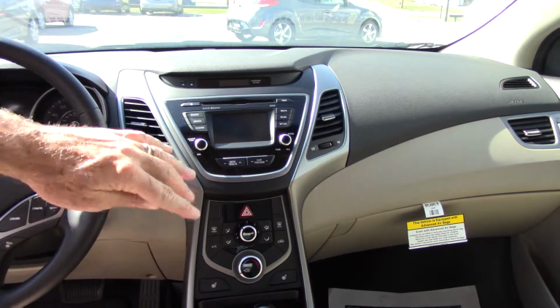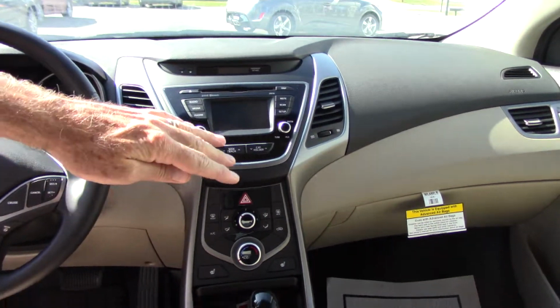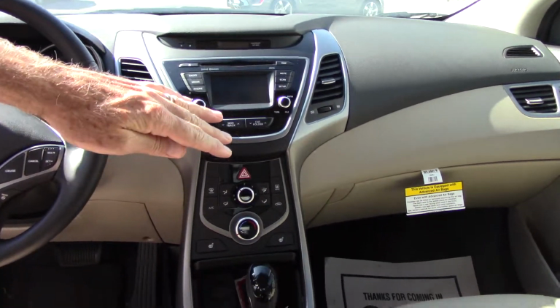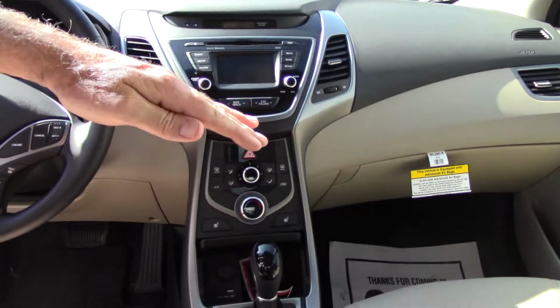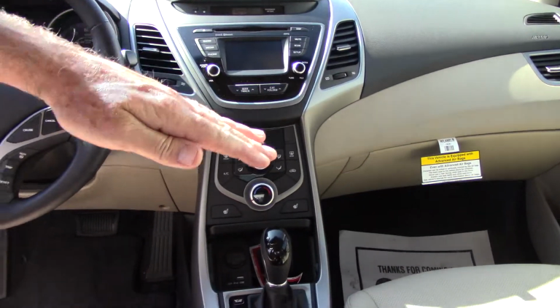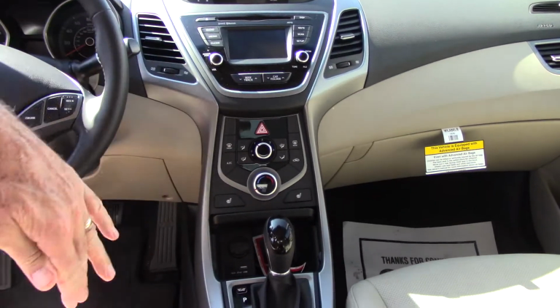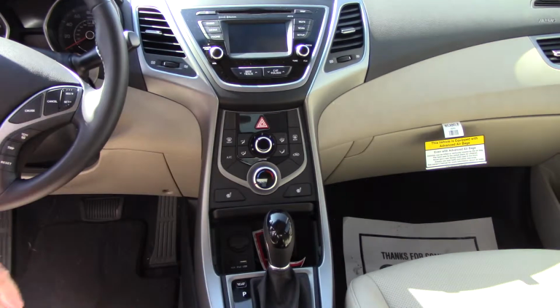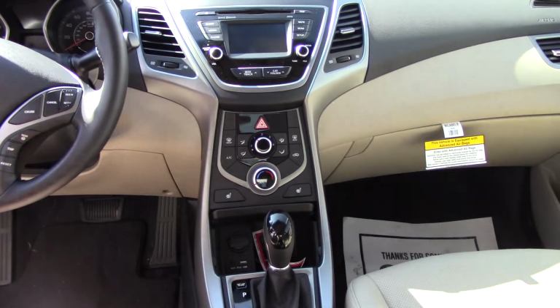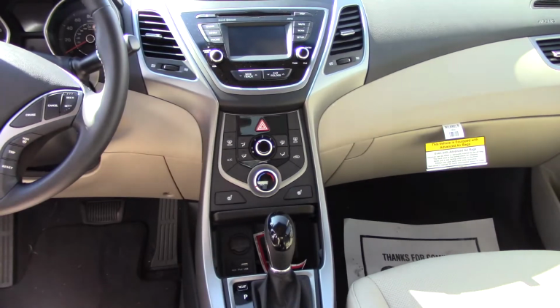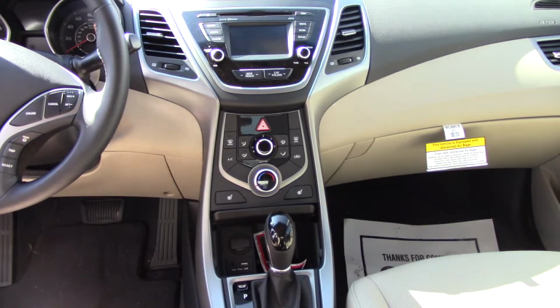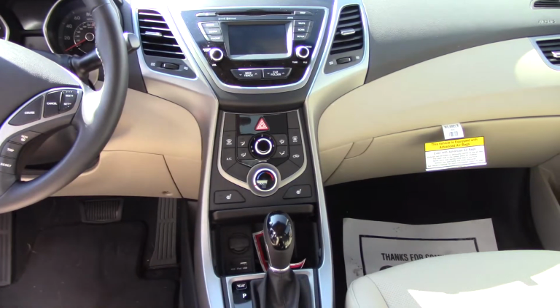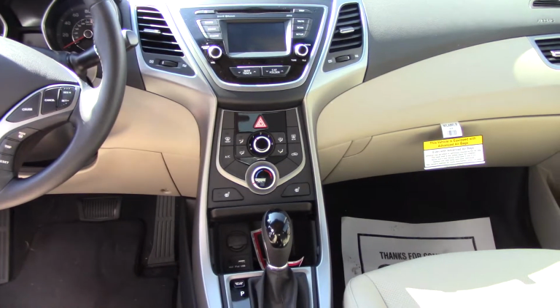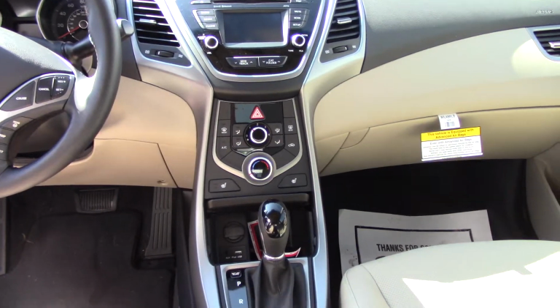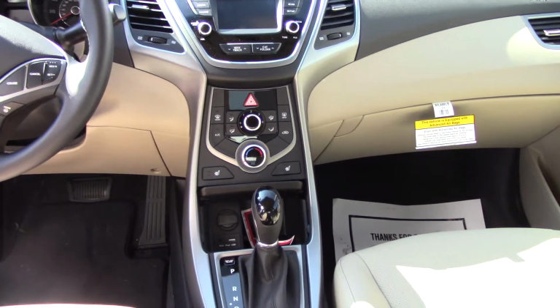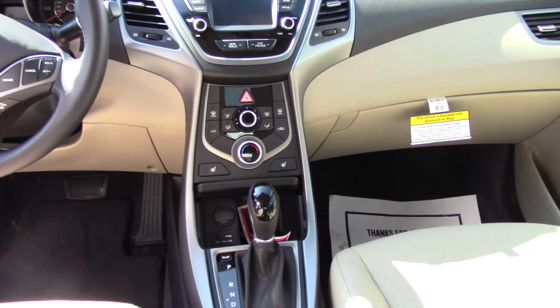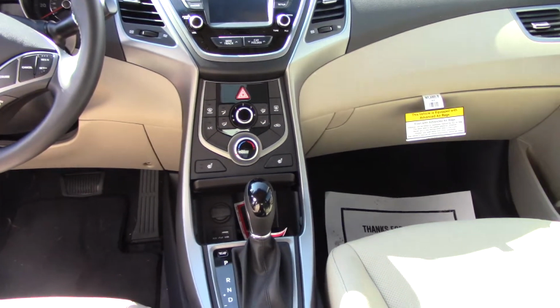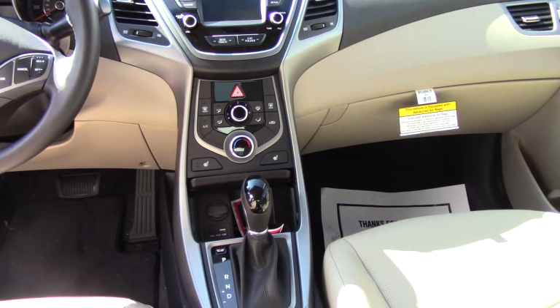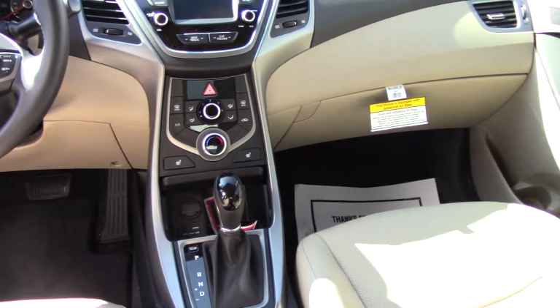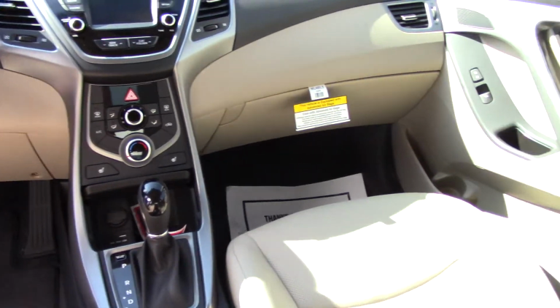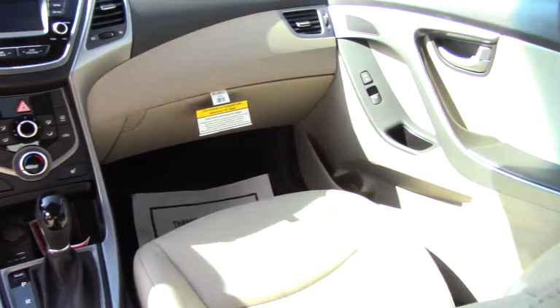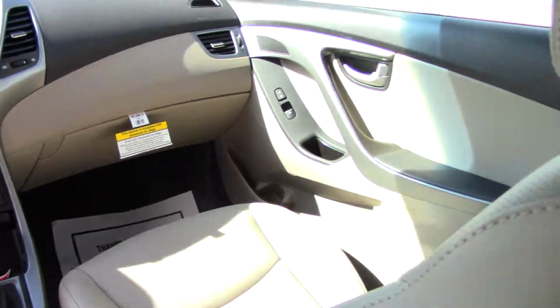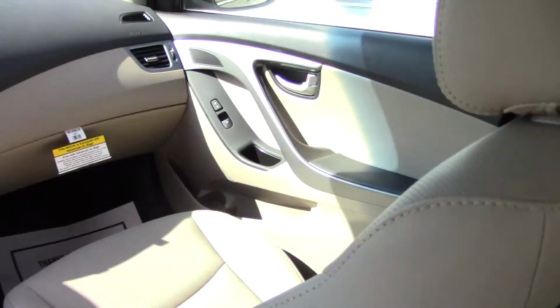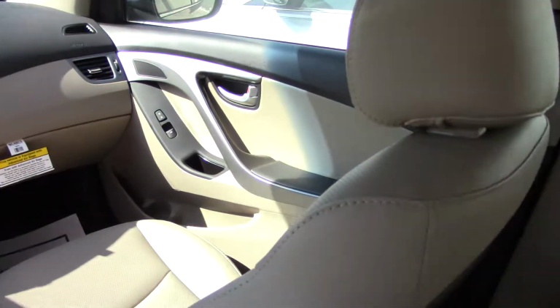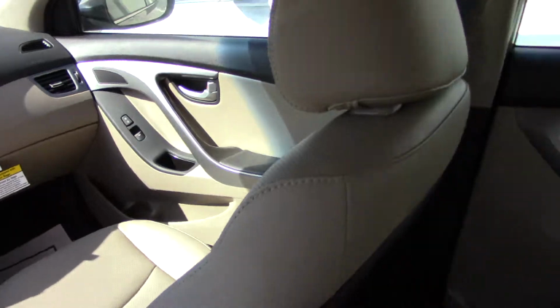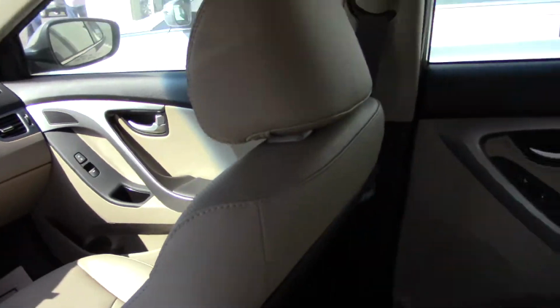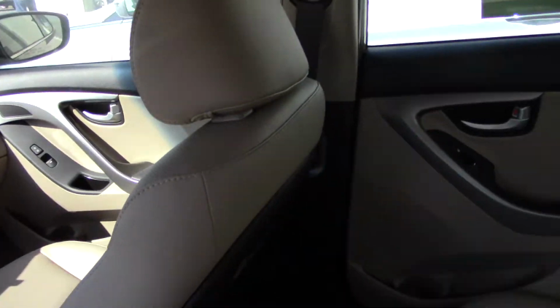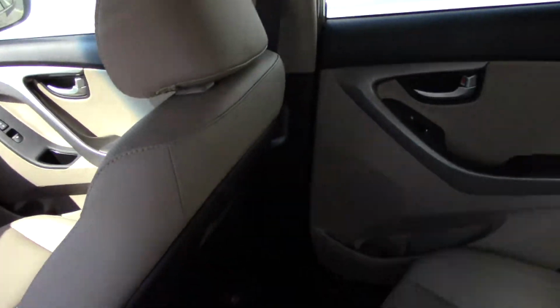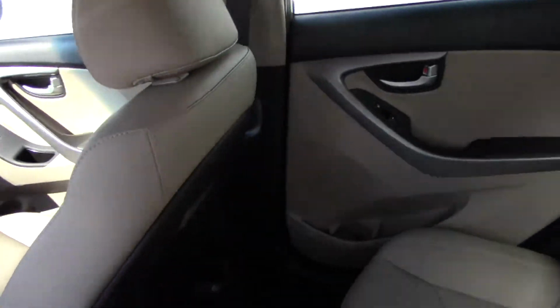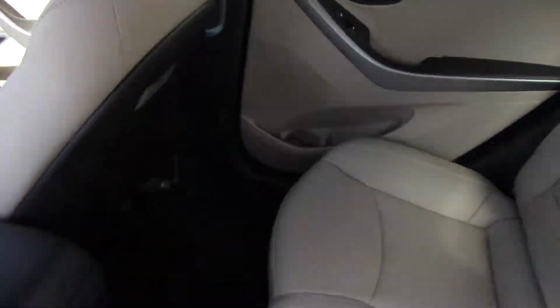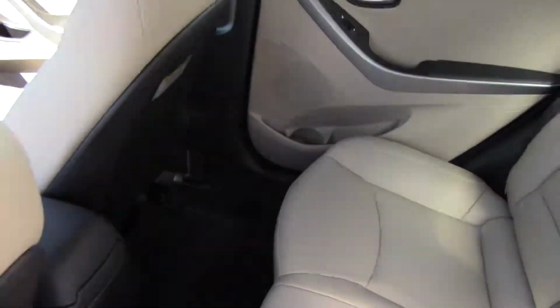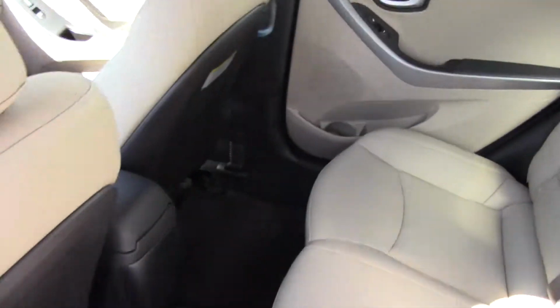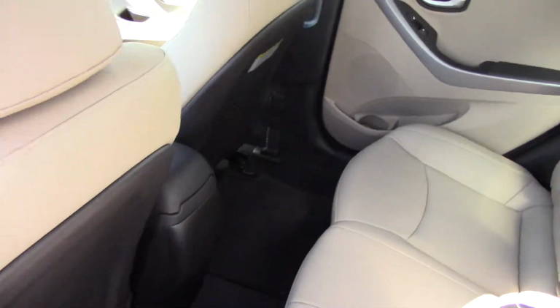This vehicle is equipped with heated seats on both sides, also leather. You have power seats on the driver's side.